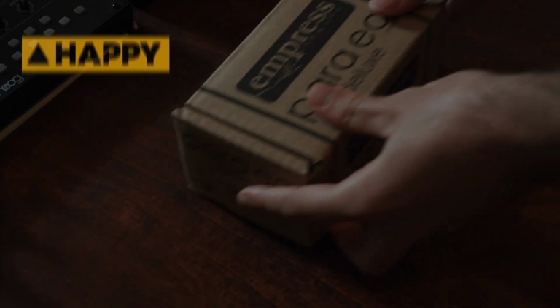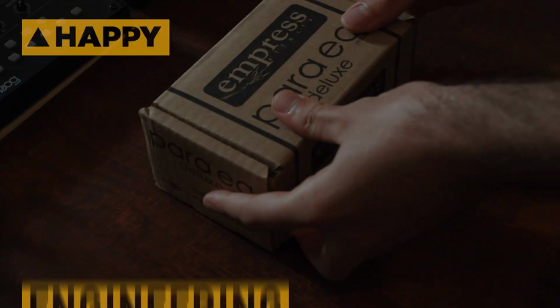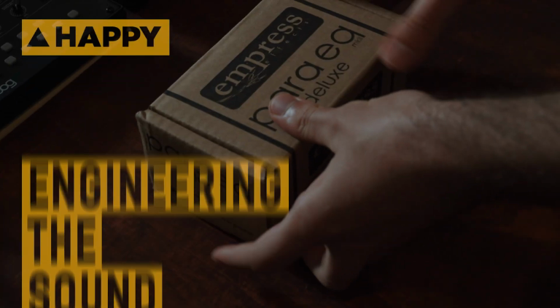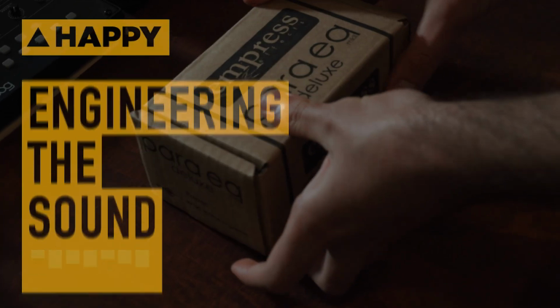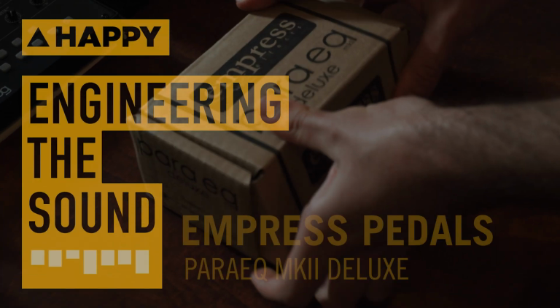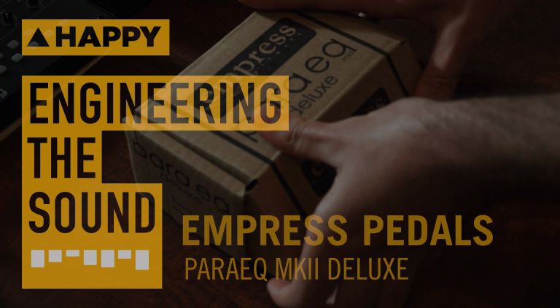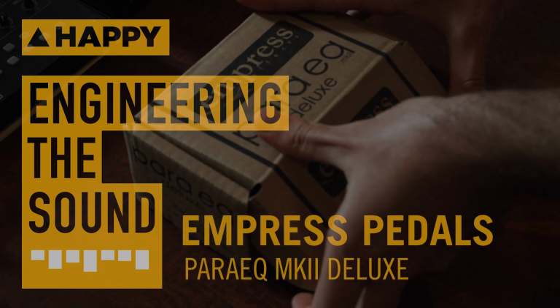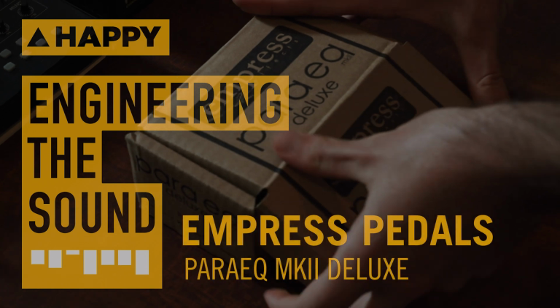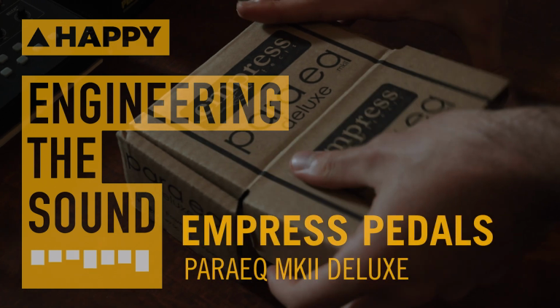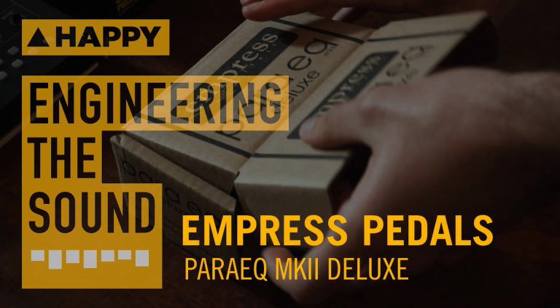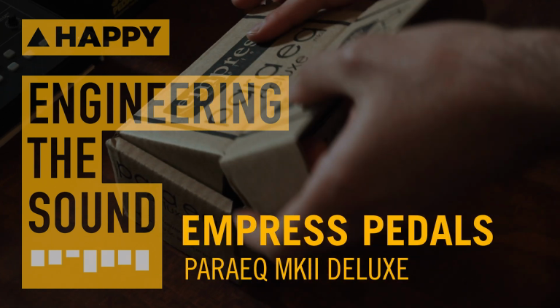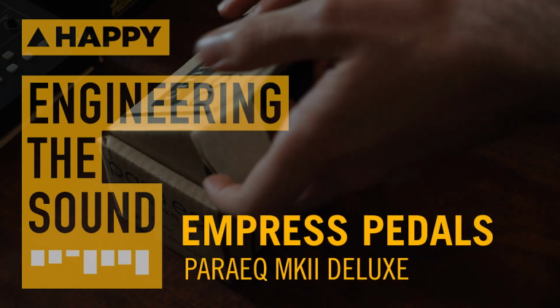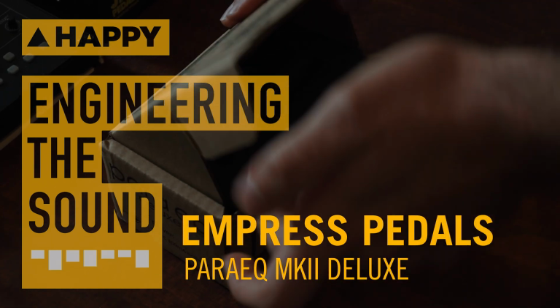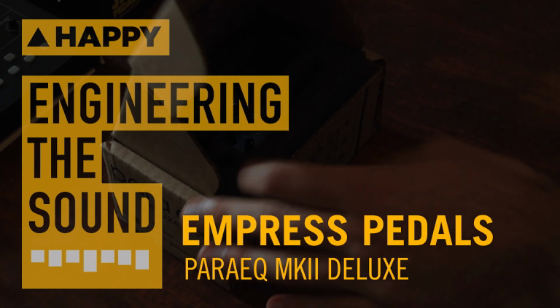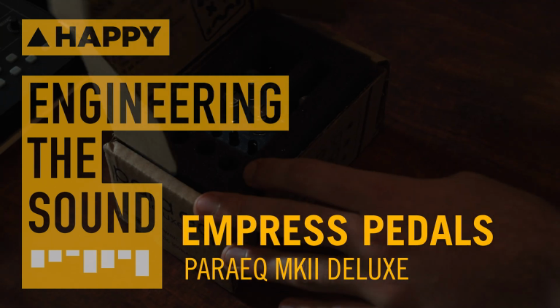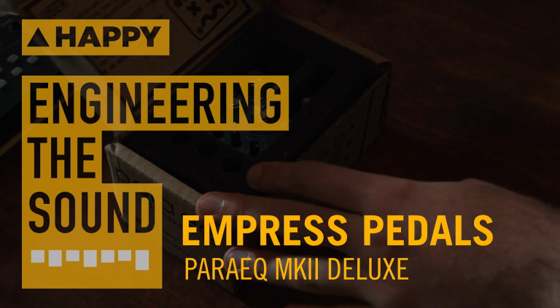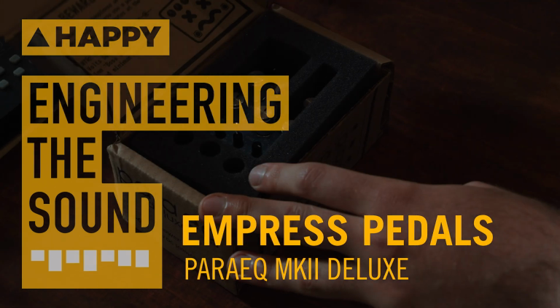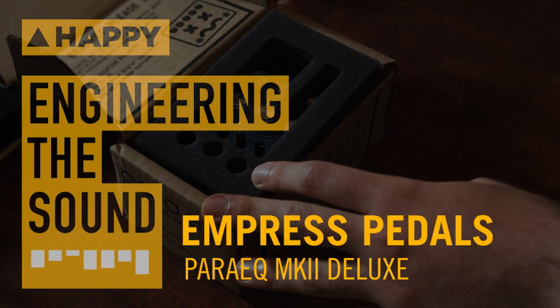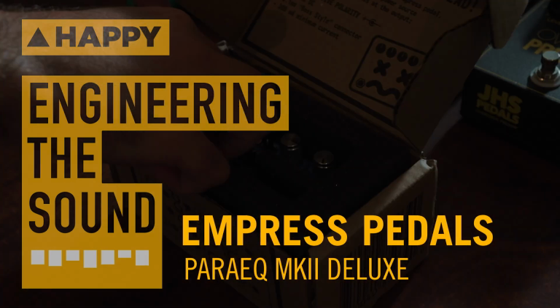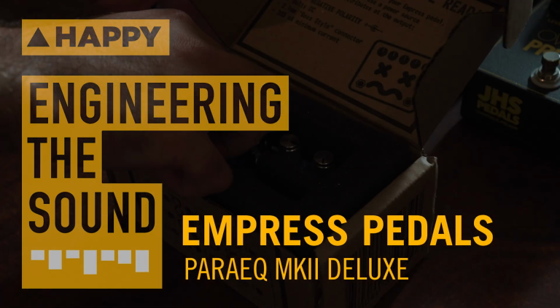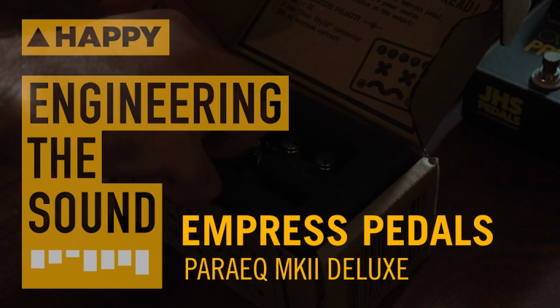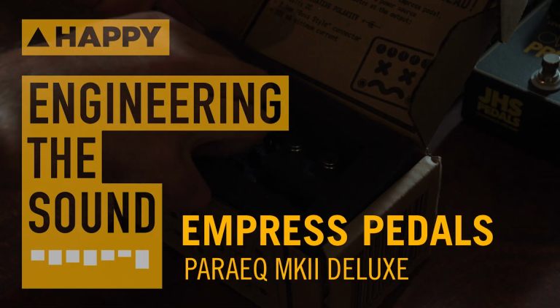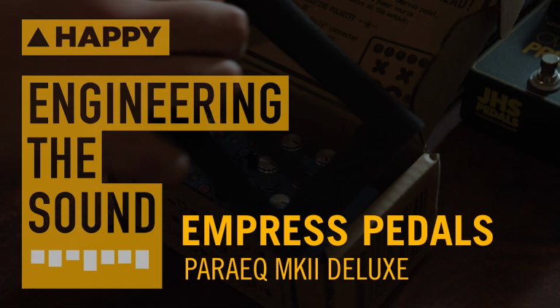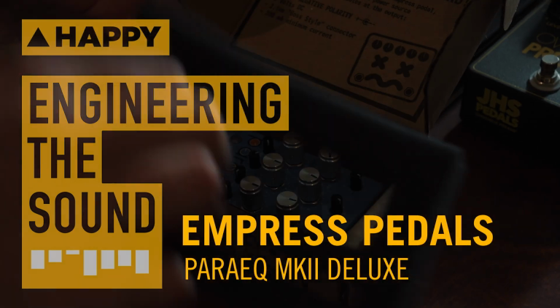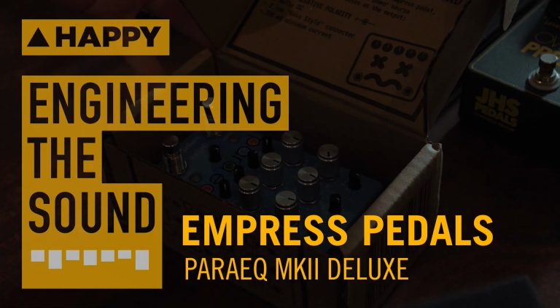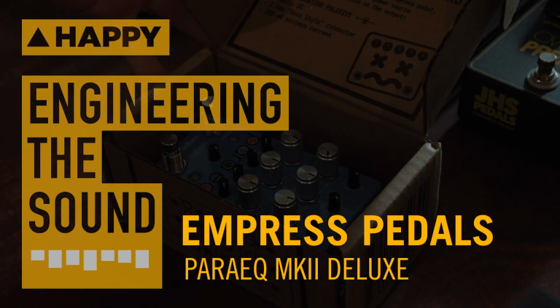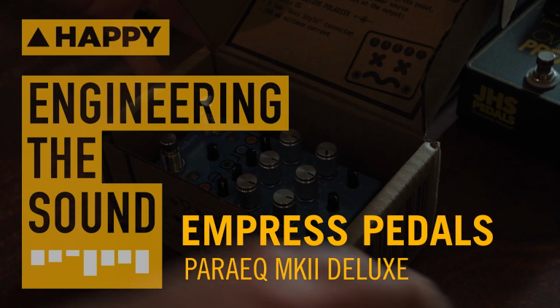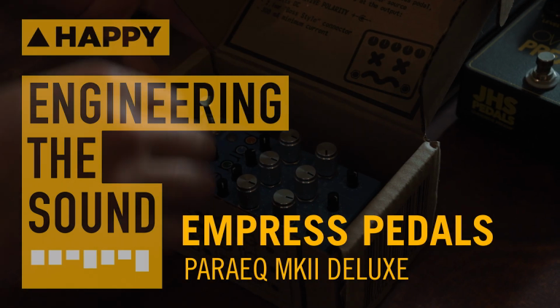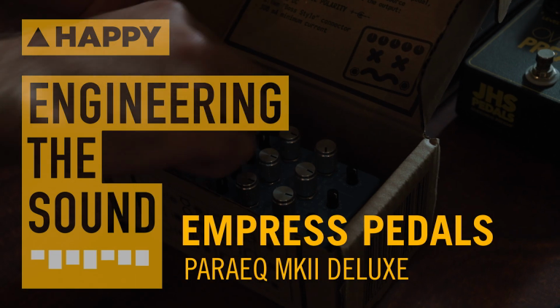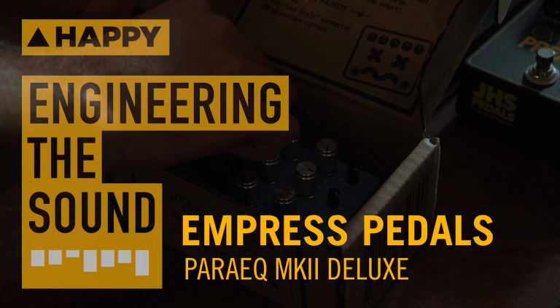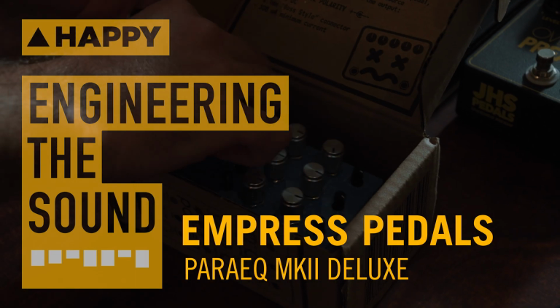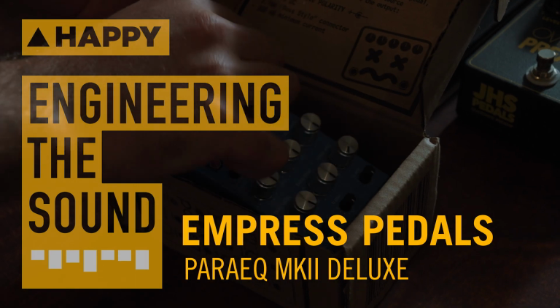If you enjoyed the video, please like and subscribe to Happy Mag to stay updated on all our new Pro Audio stuff.